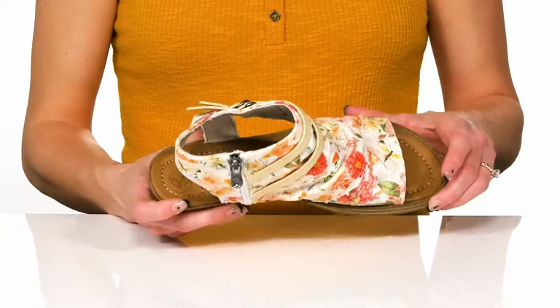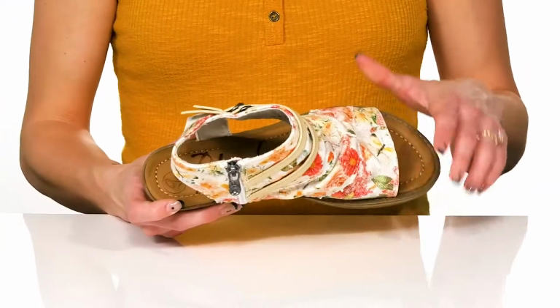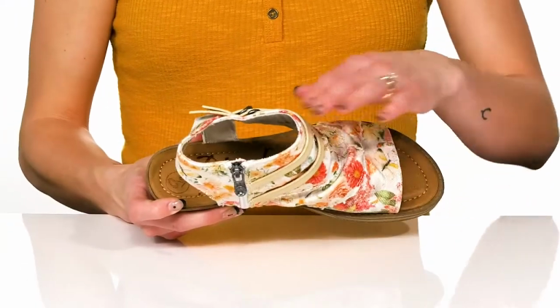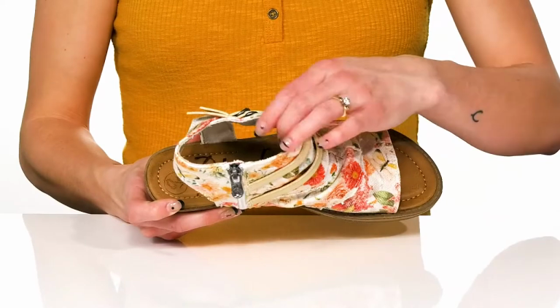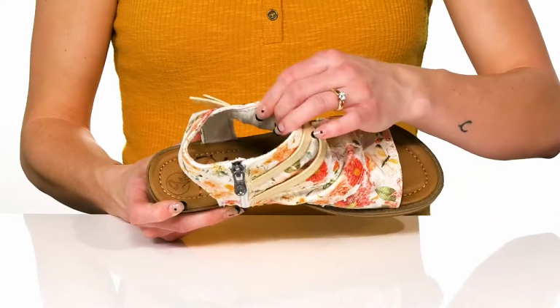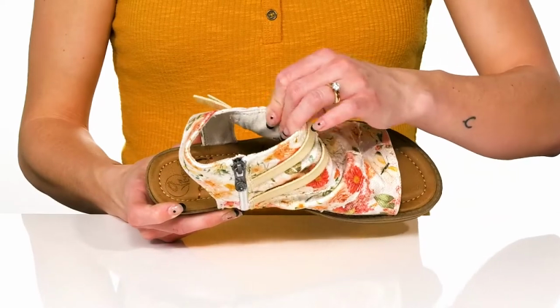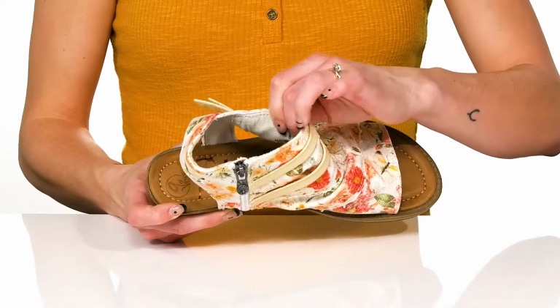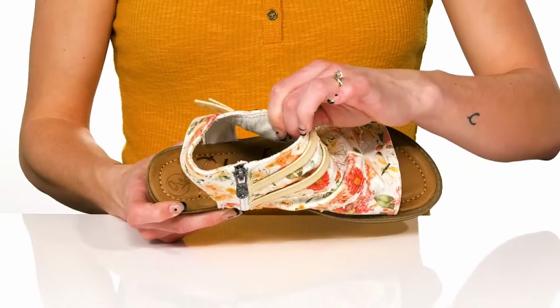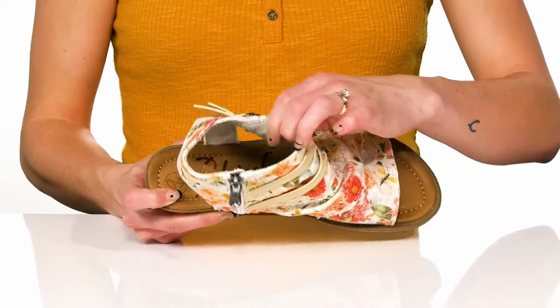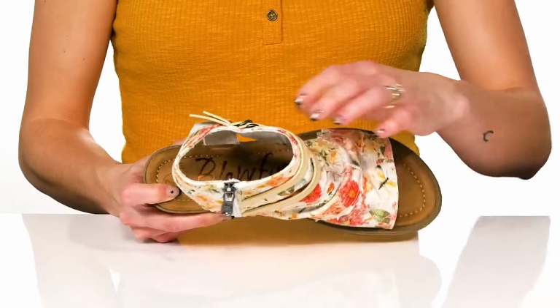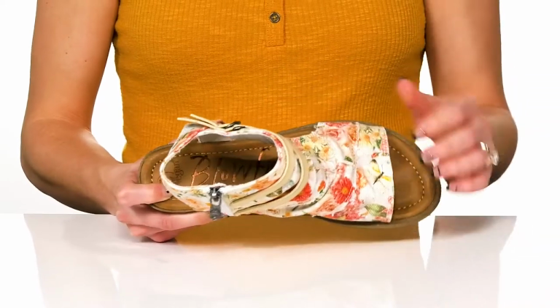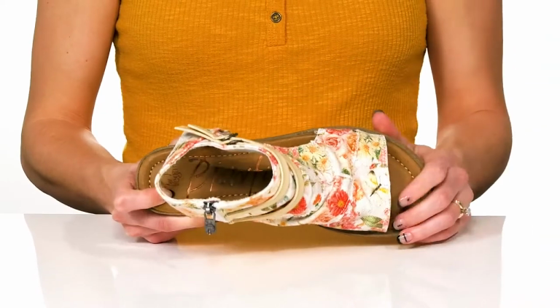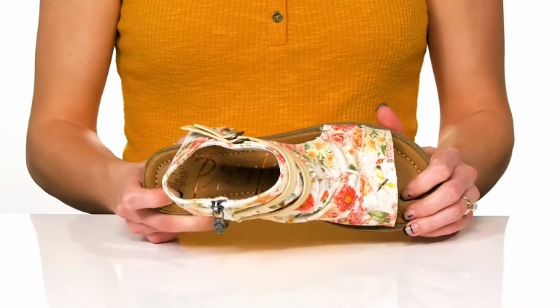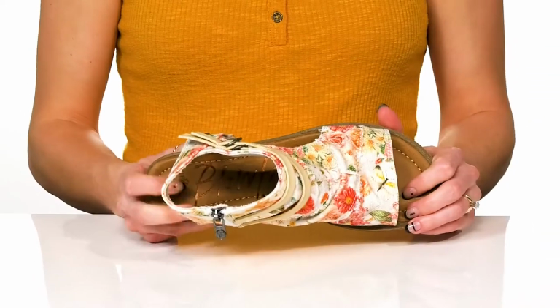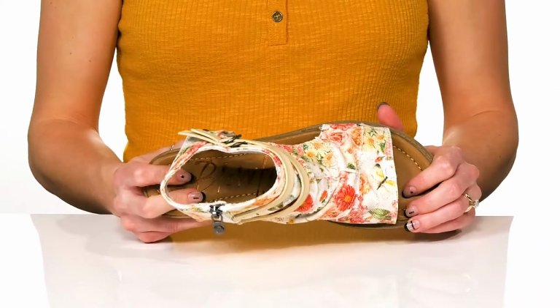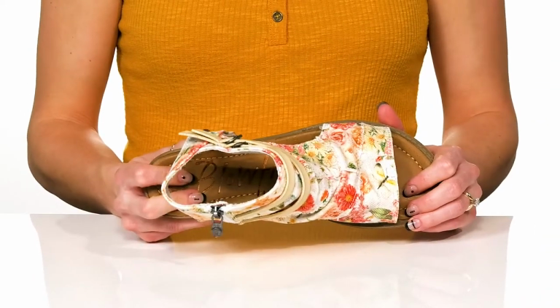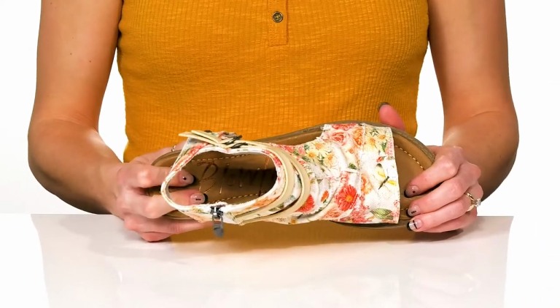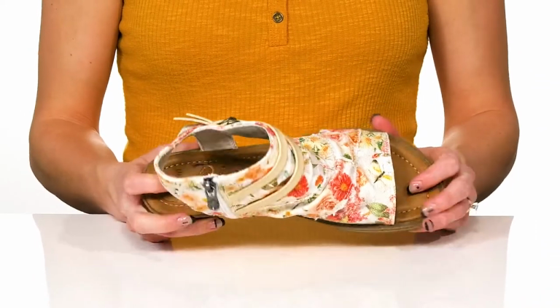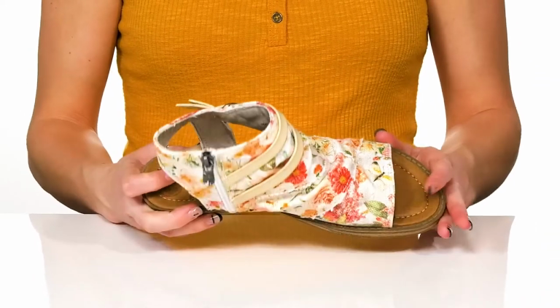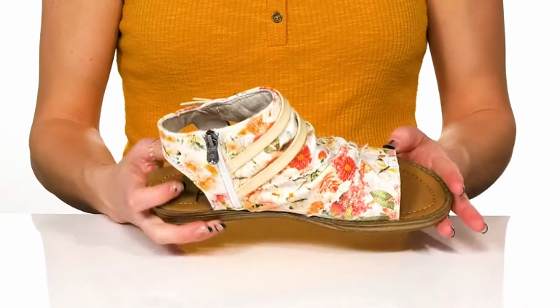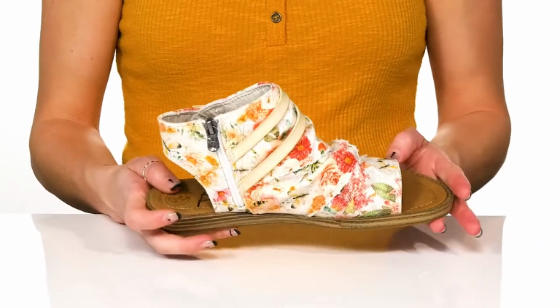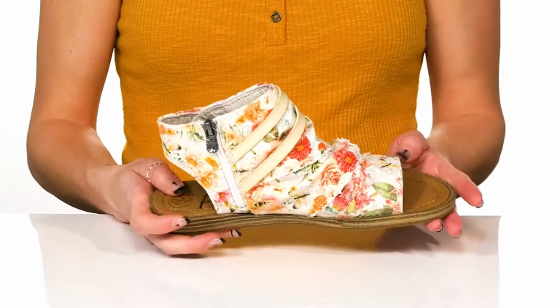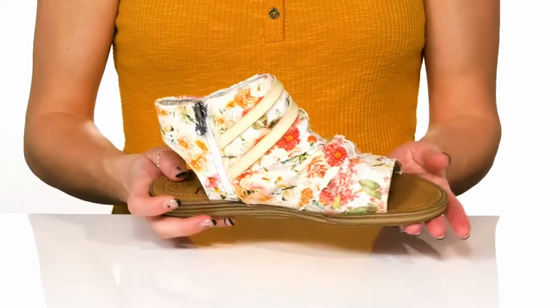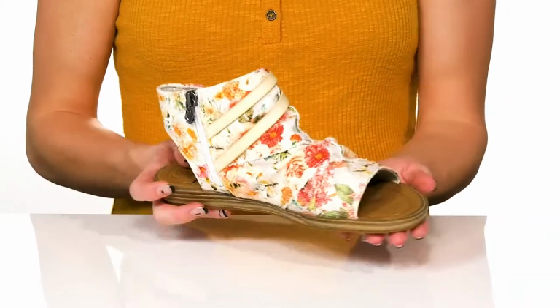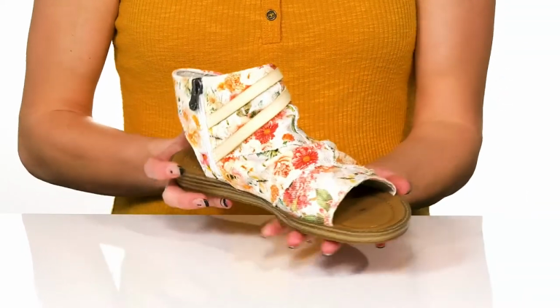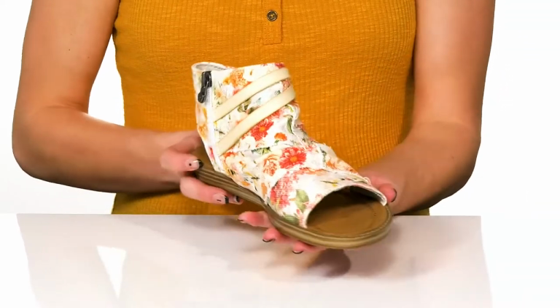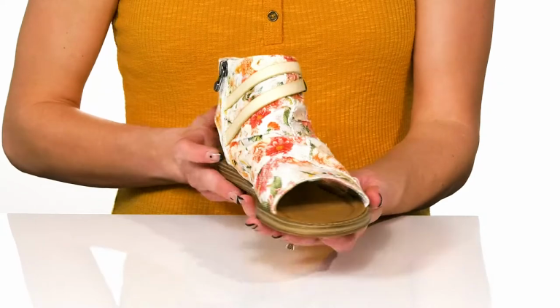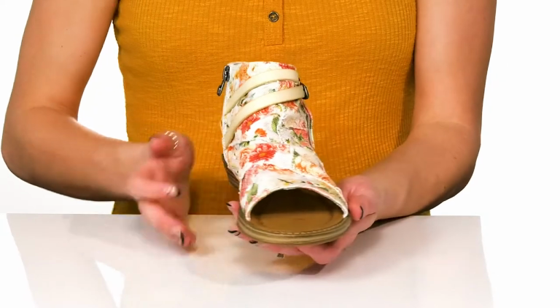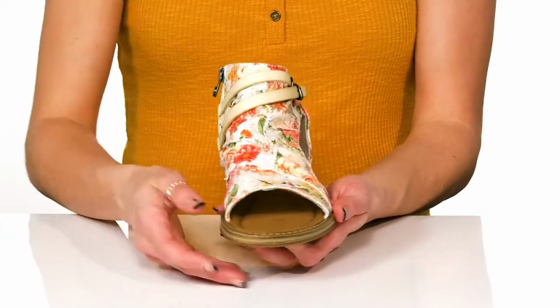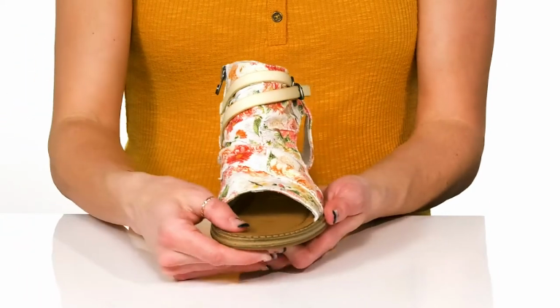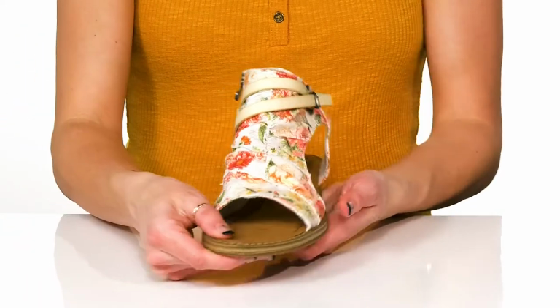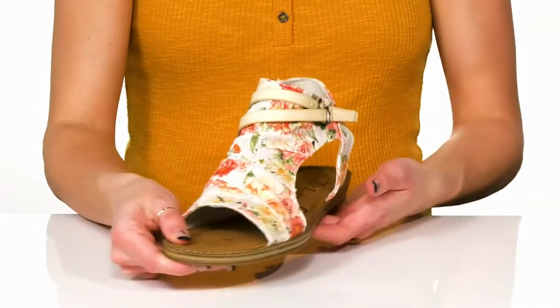Inside they feature a synthetic lining and they do have some cushioning at the footbed, so these will be comfortable and cute.